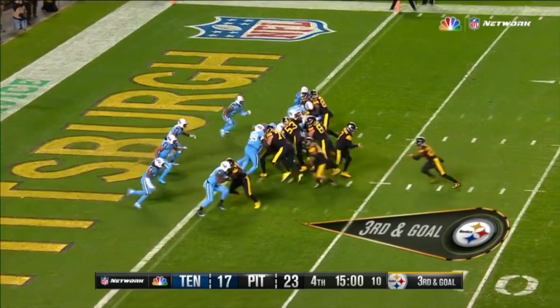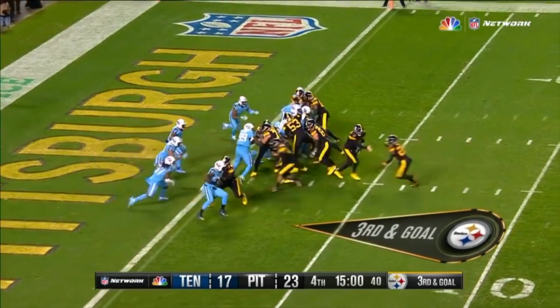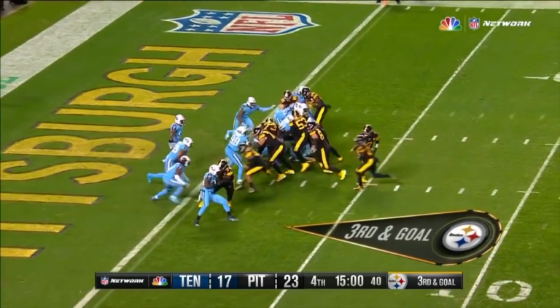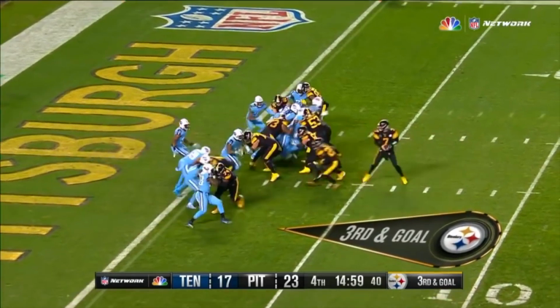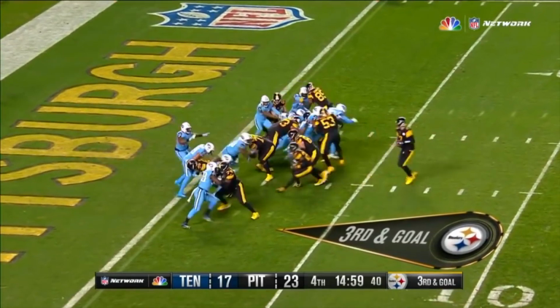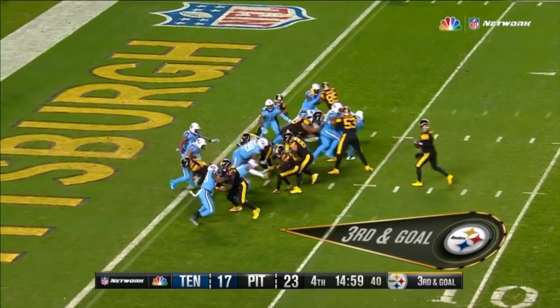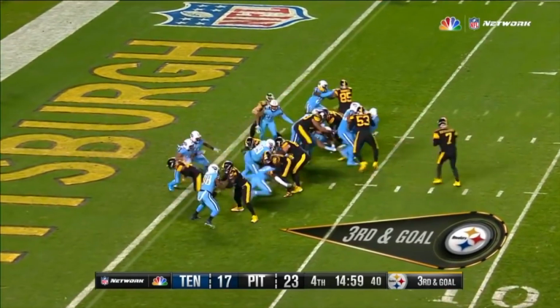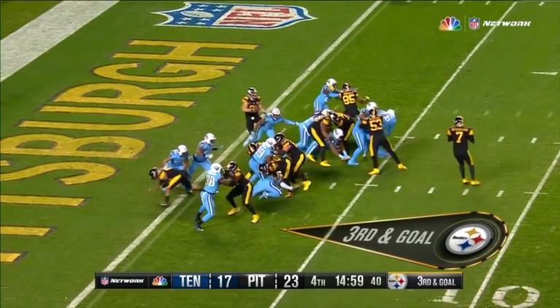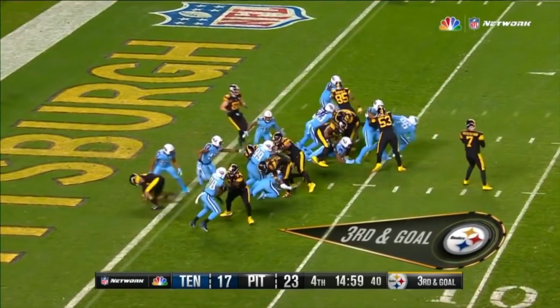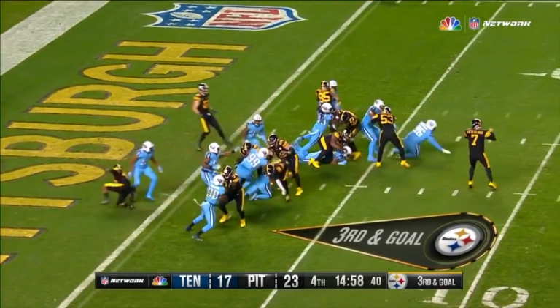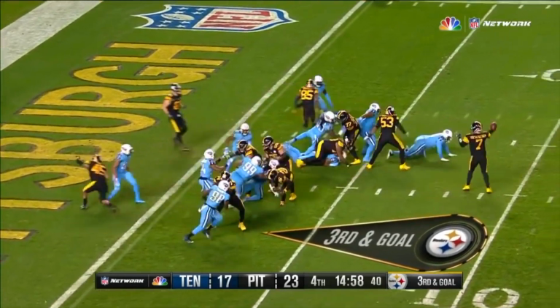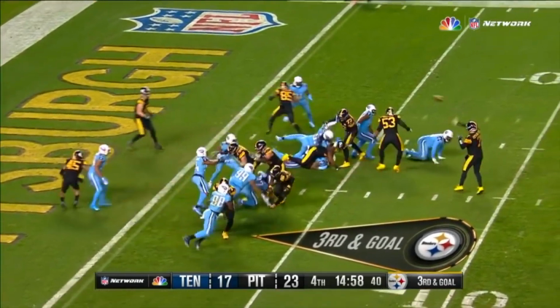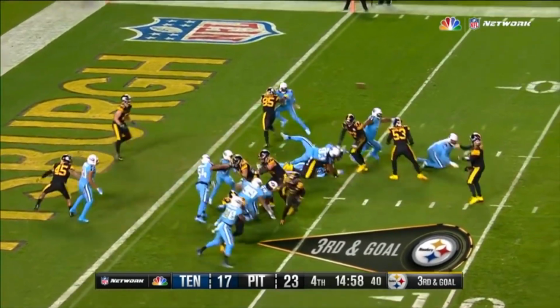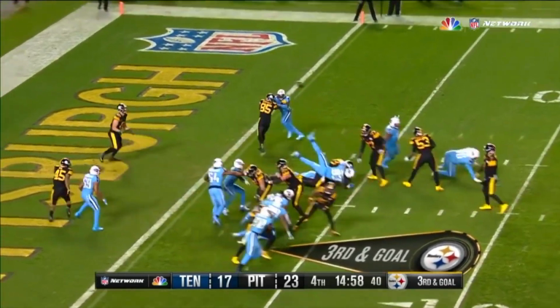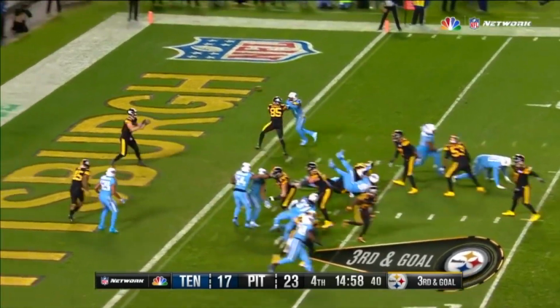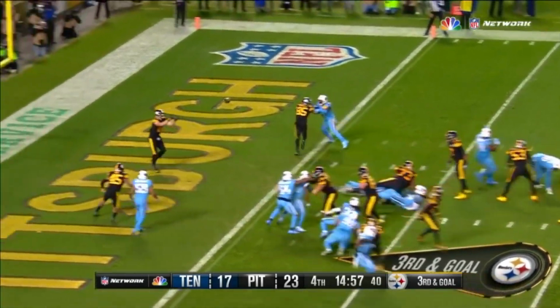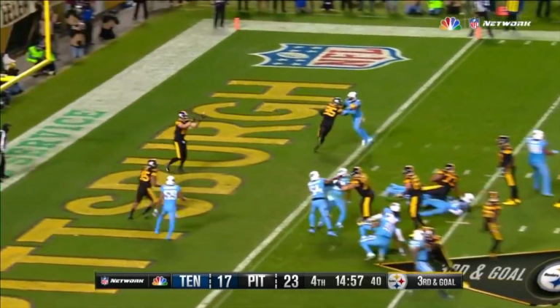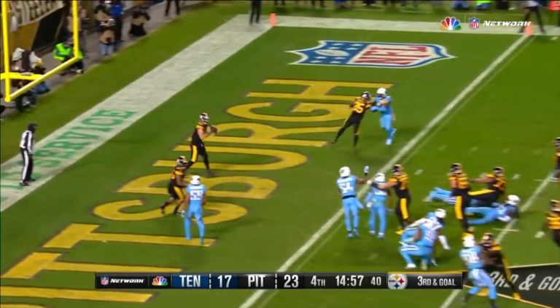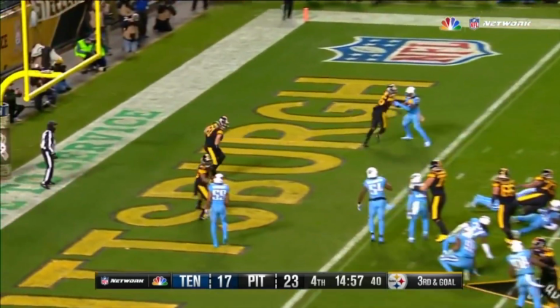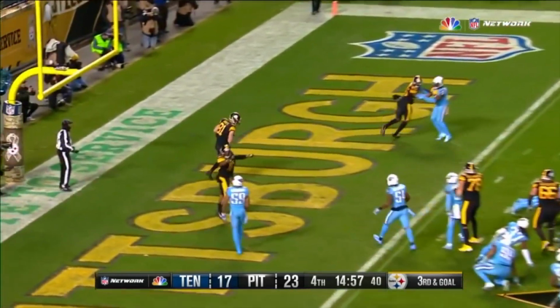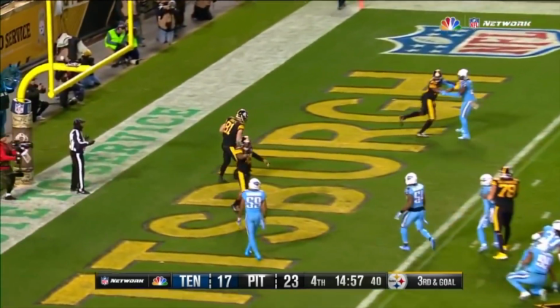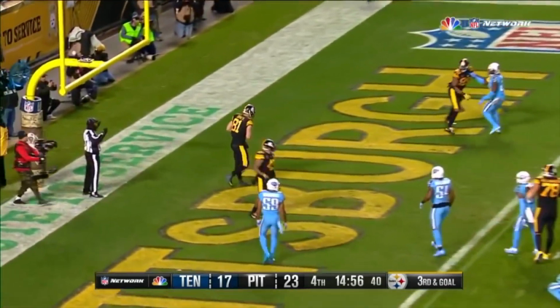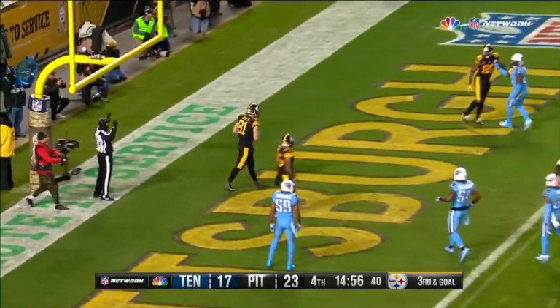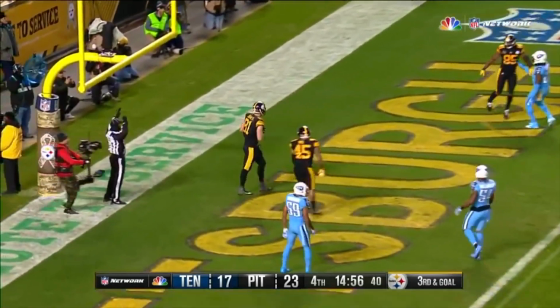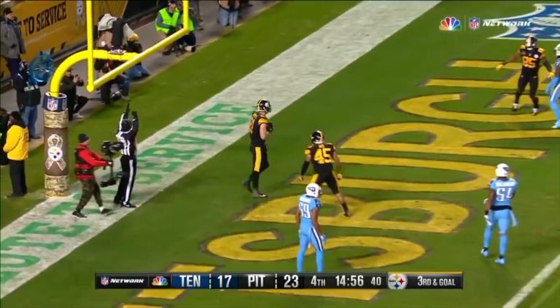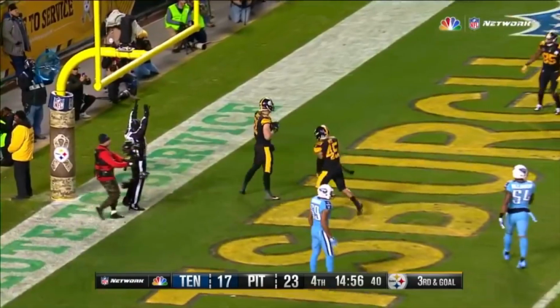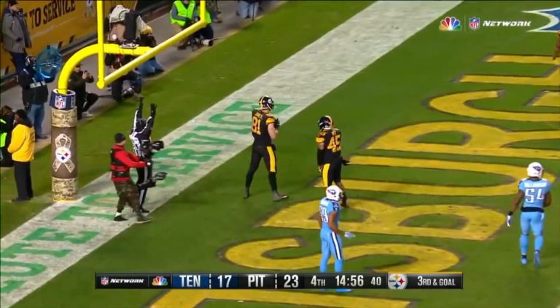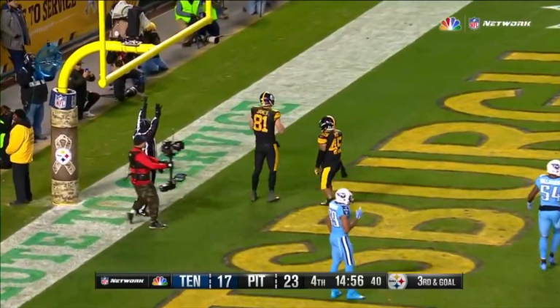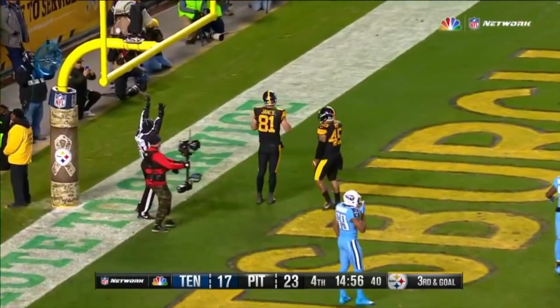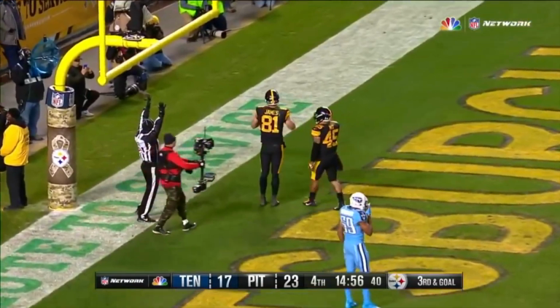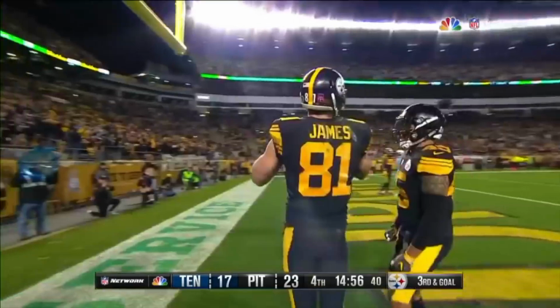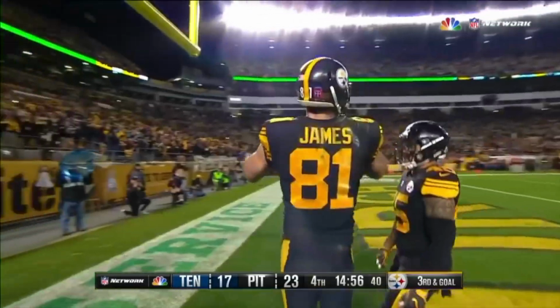Roethlisberger fakes, he's gonna throw it — and it's a touchdown for Jesse James.